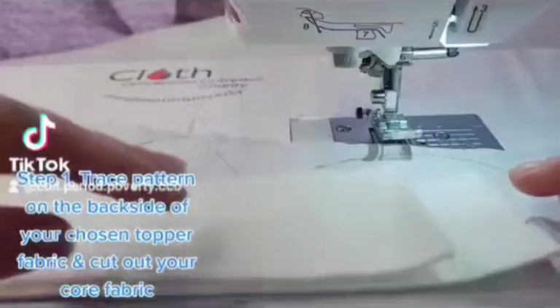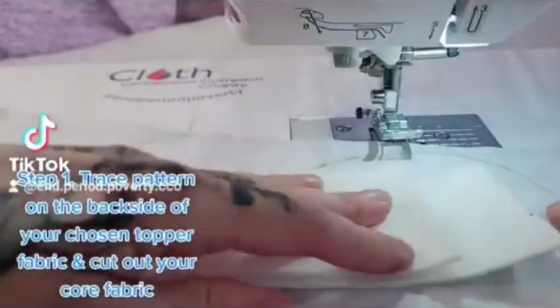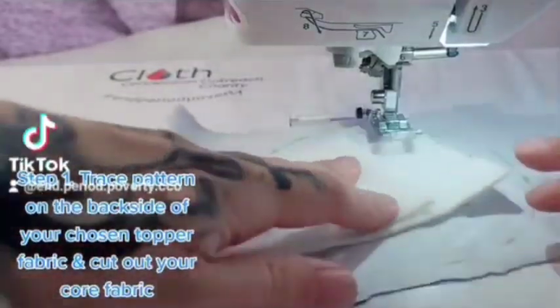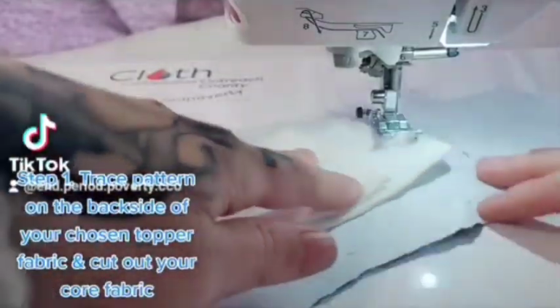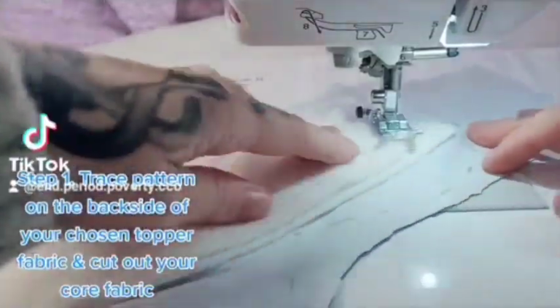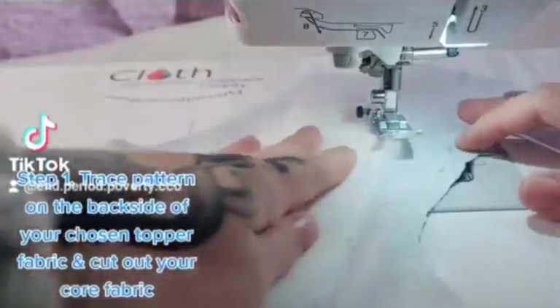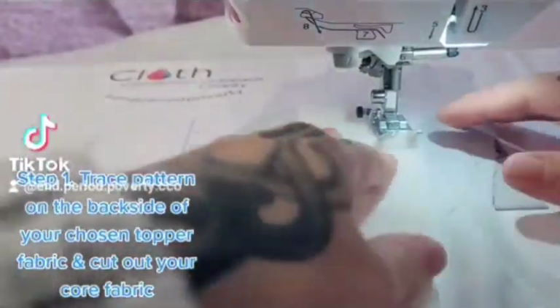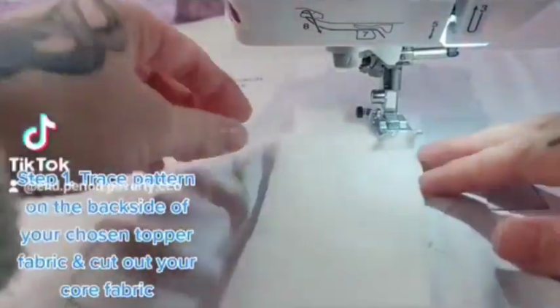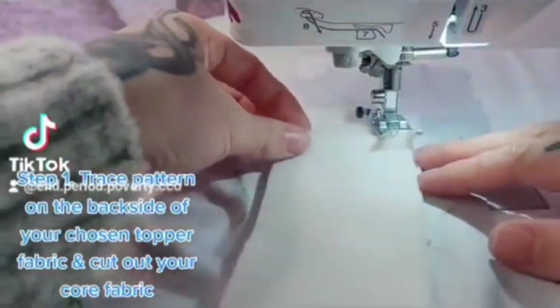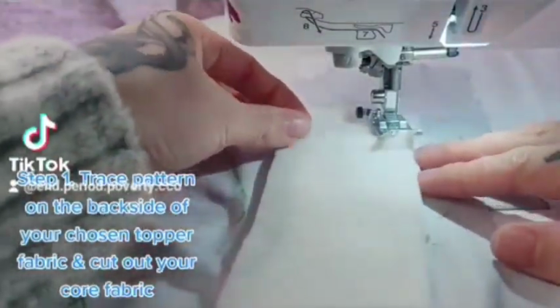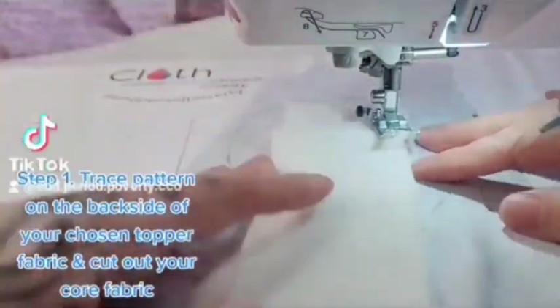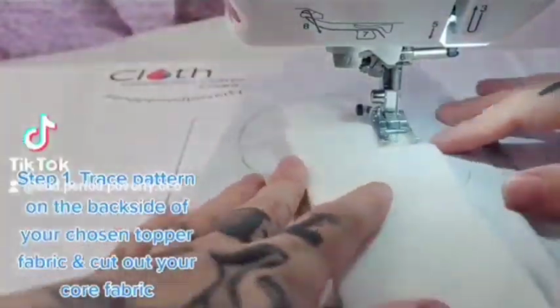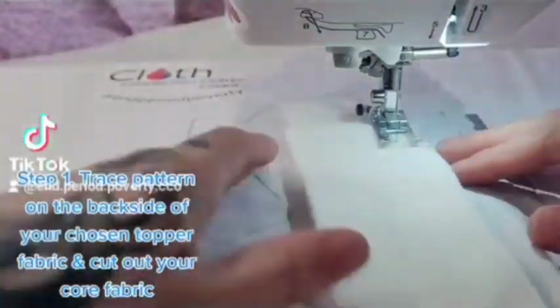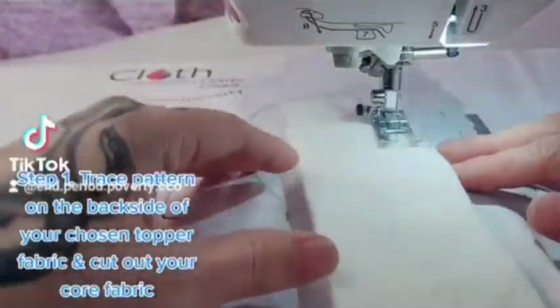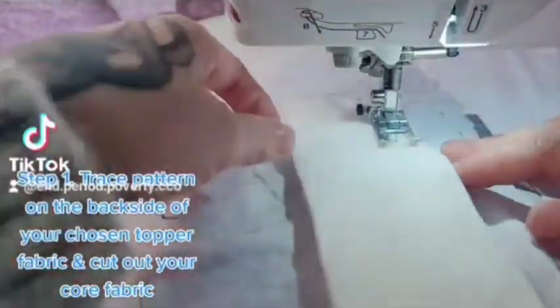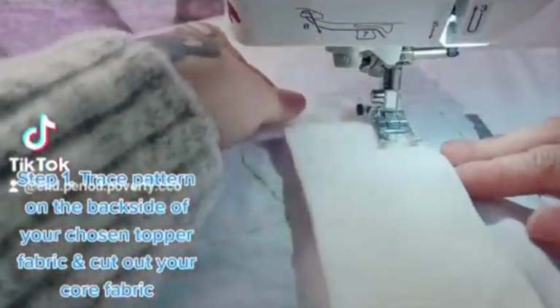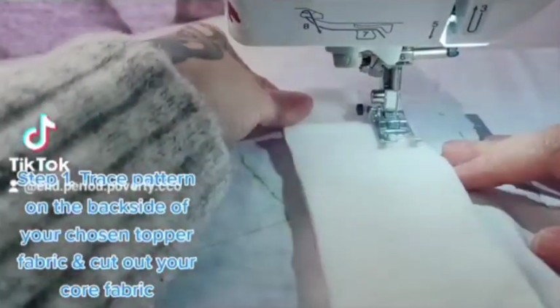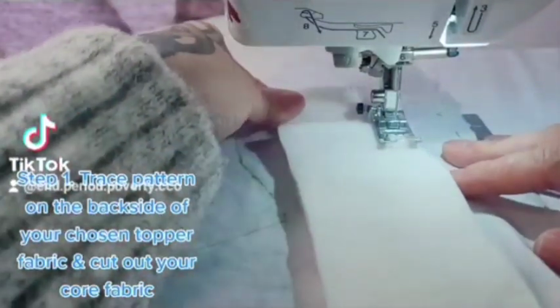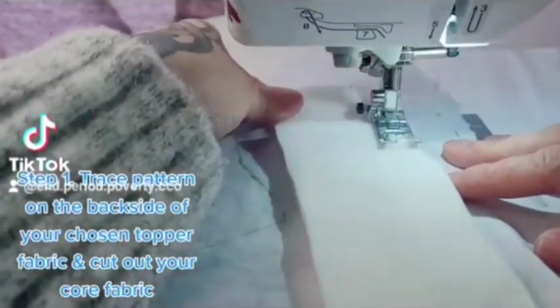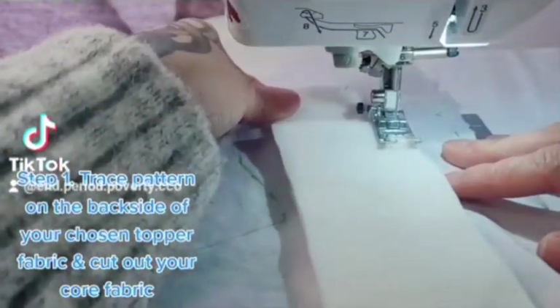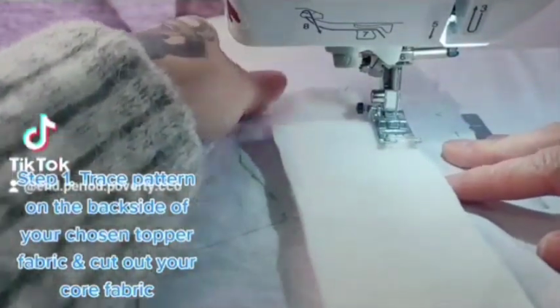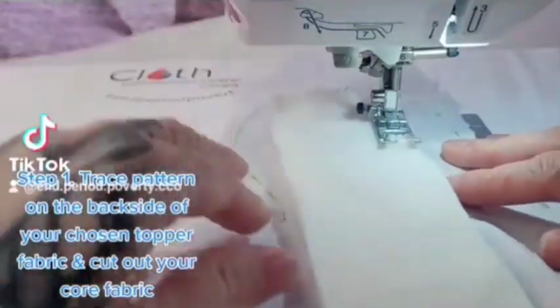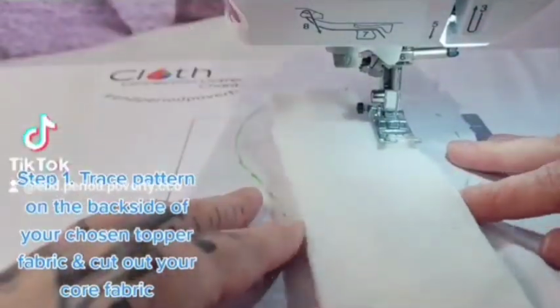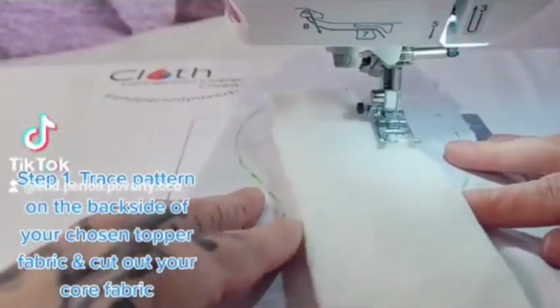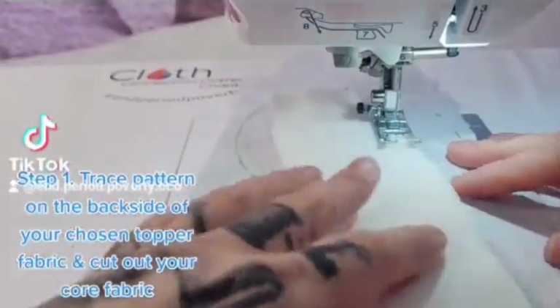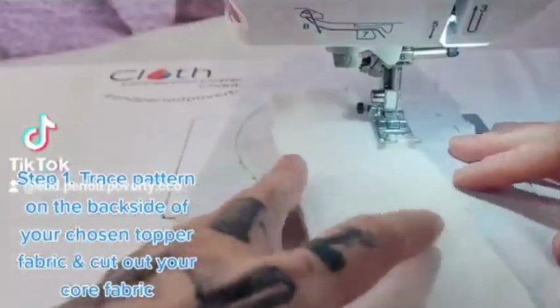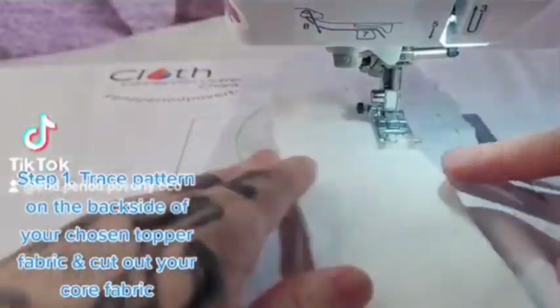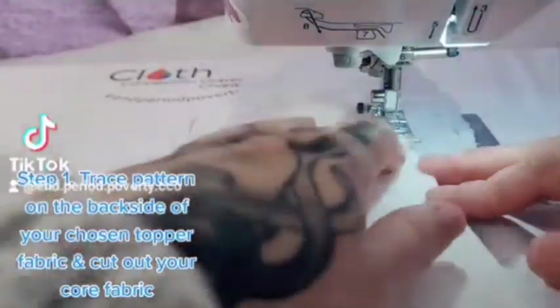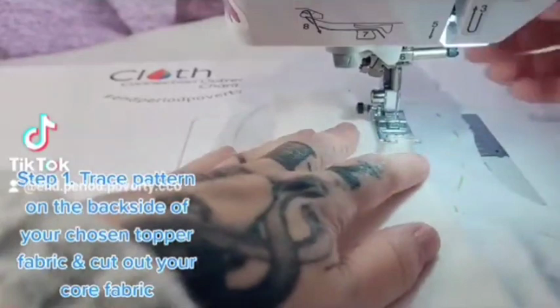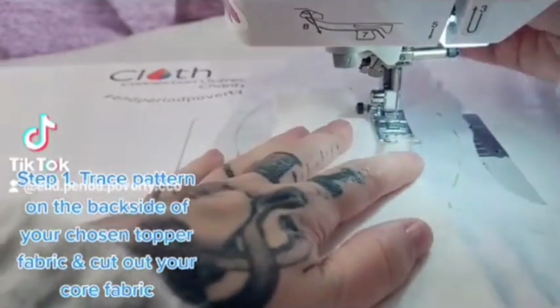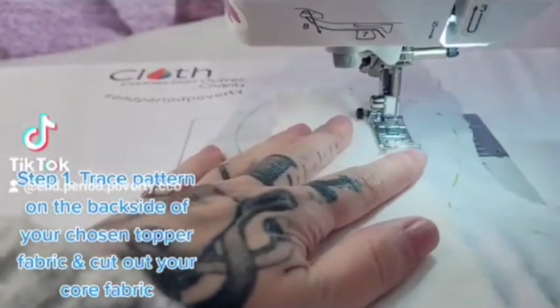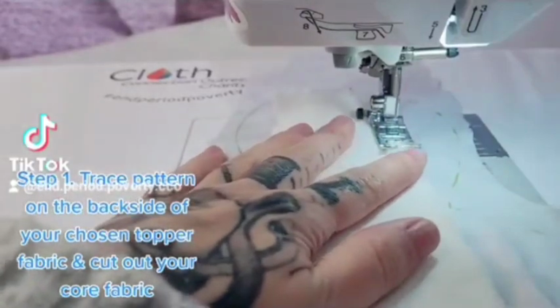Step 1. Trace the pattern on the back side of your chosen topper fabric and cut out your core fabric.